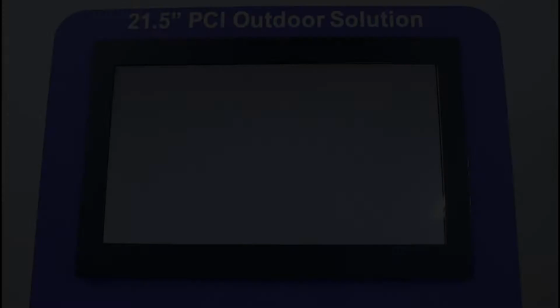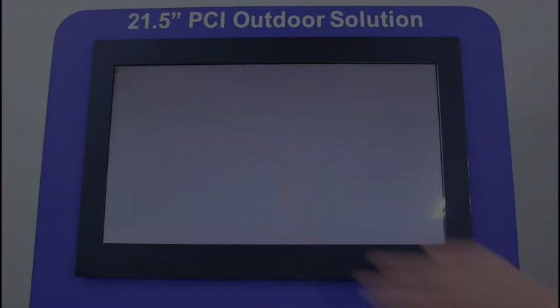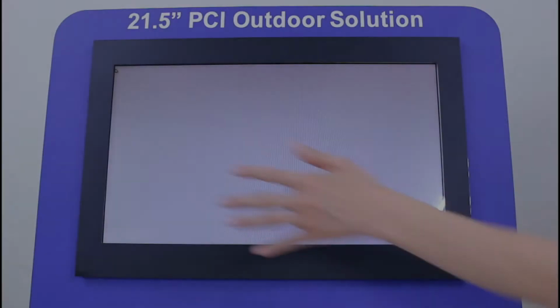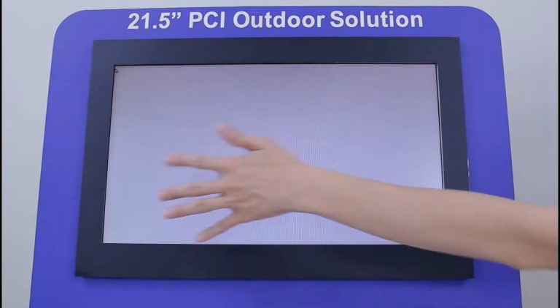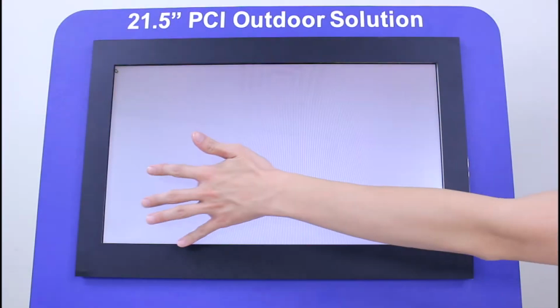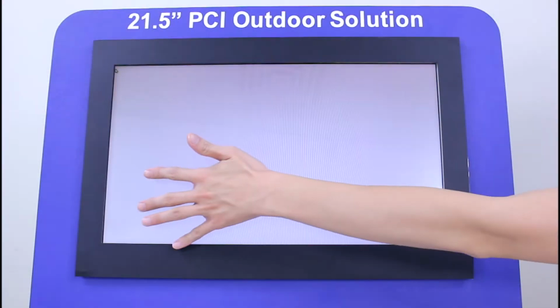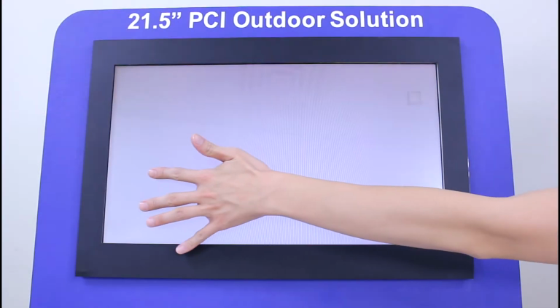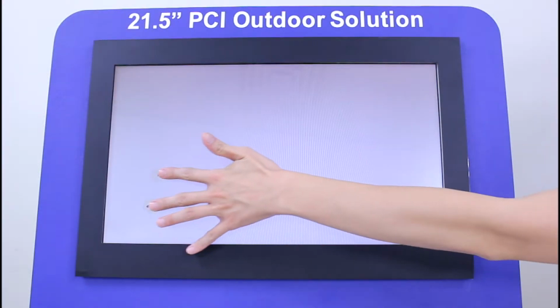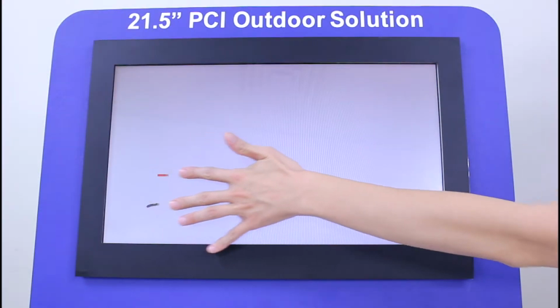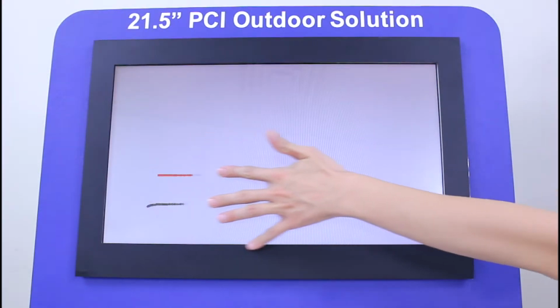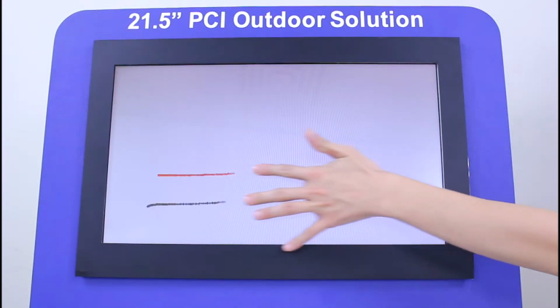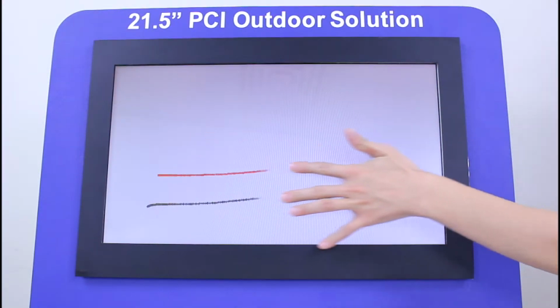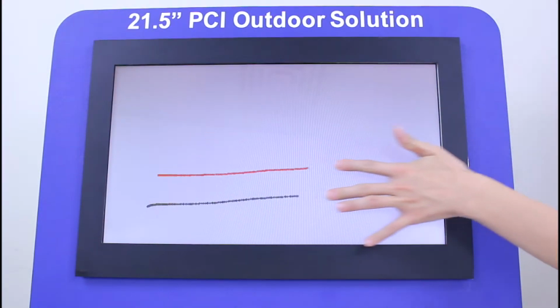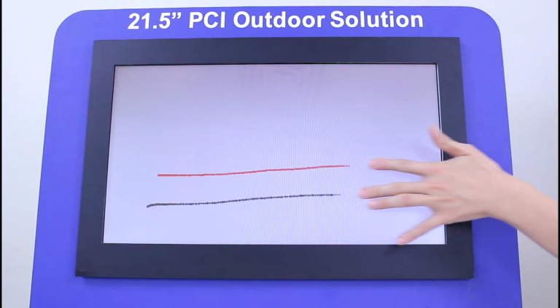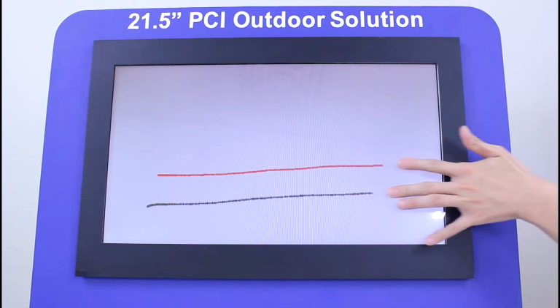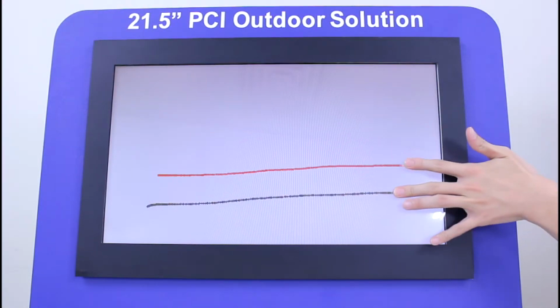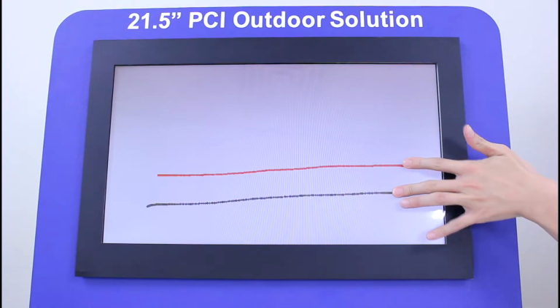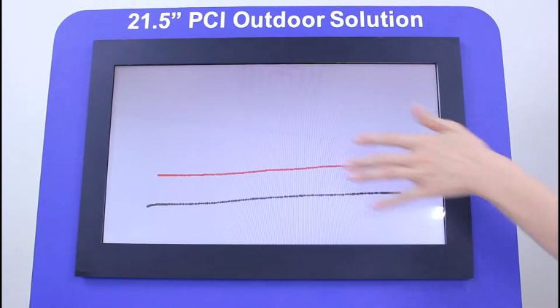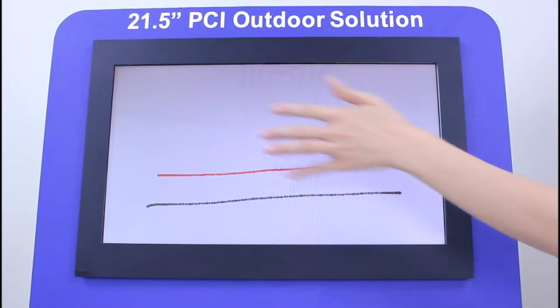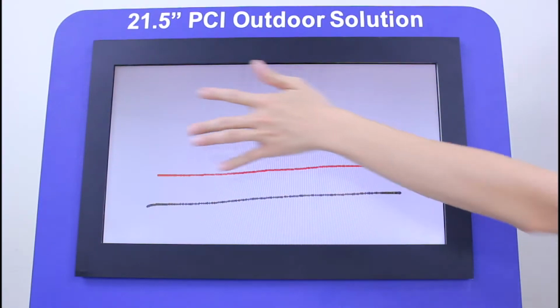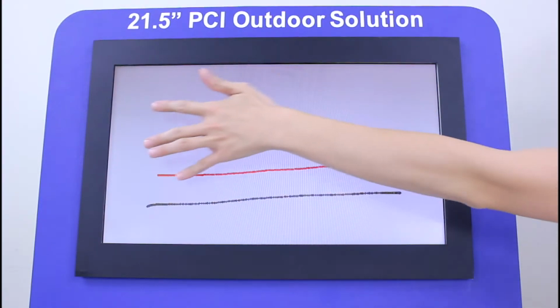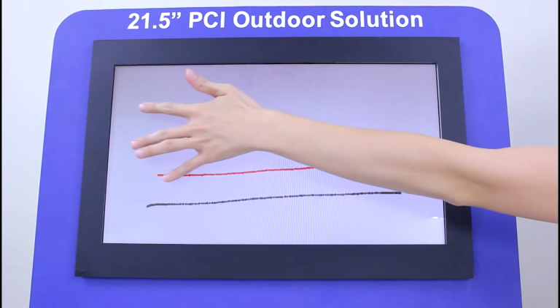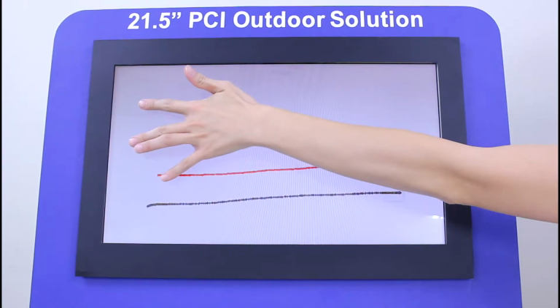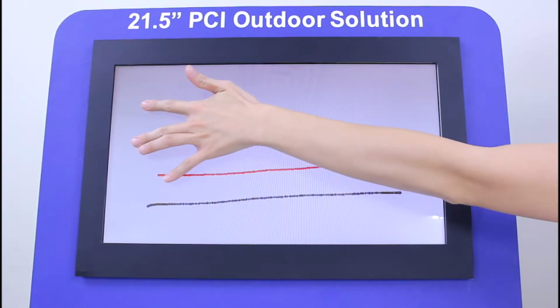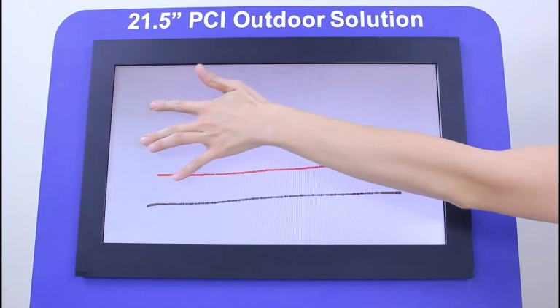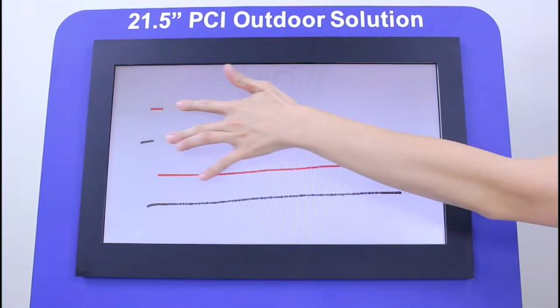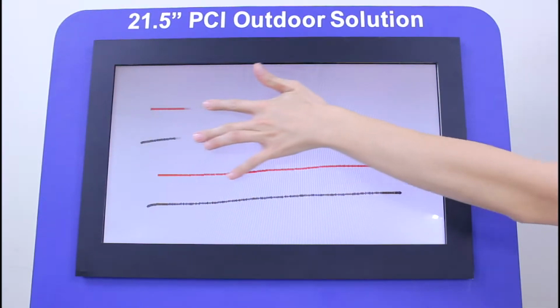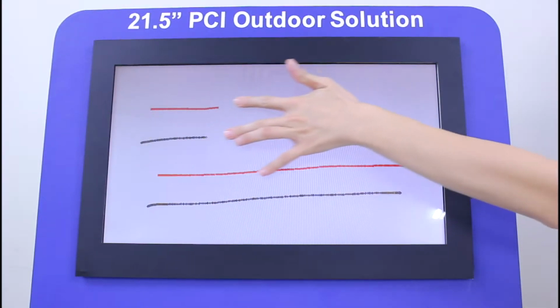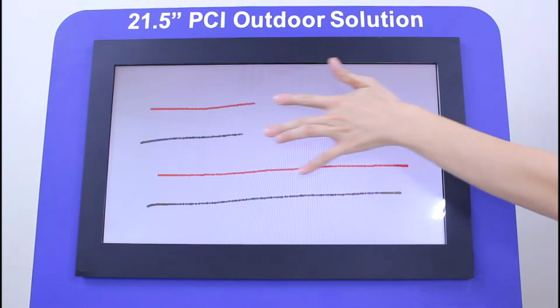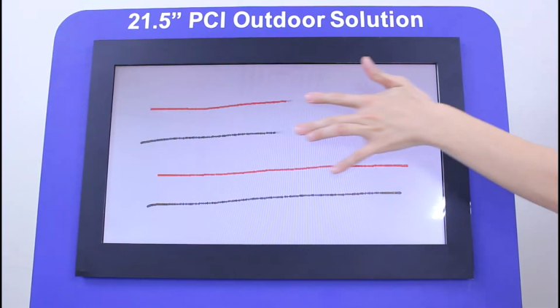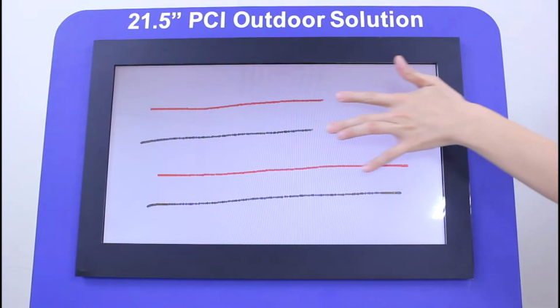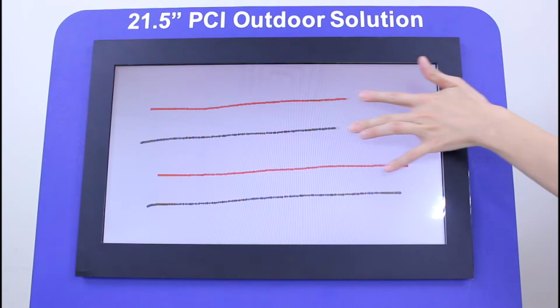First, you can see line drawing remains normal on the PCI touch panel's 10mm glass surface.